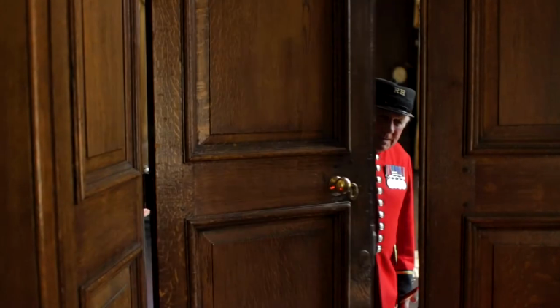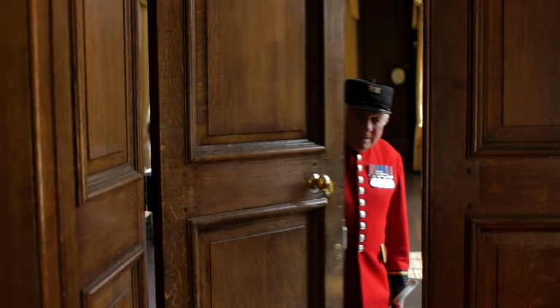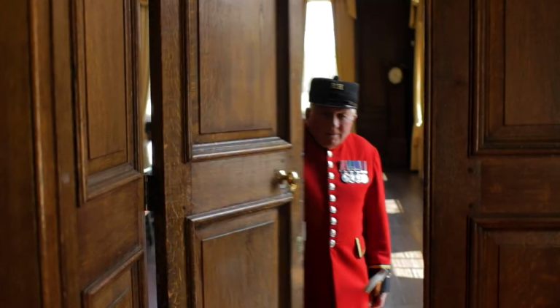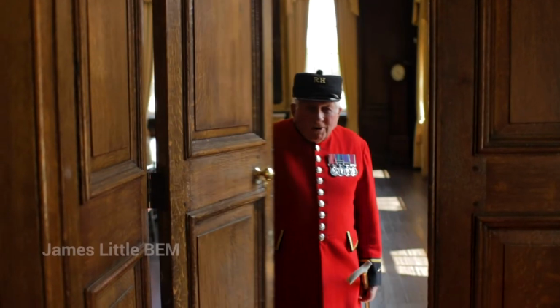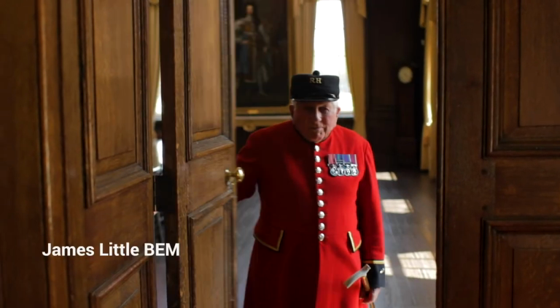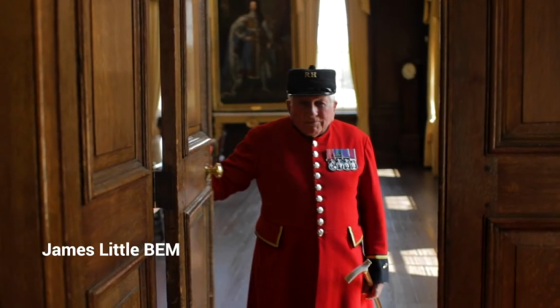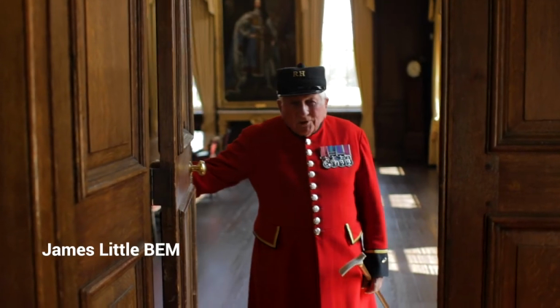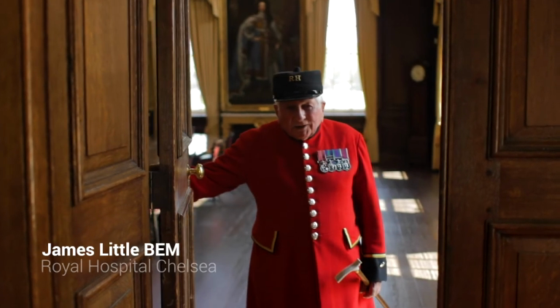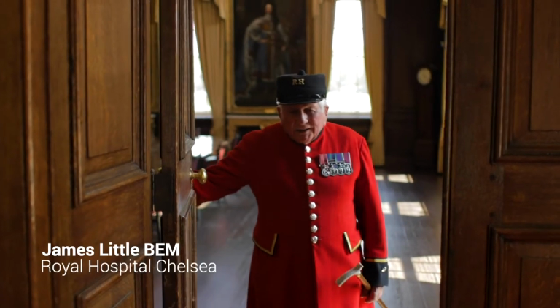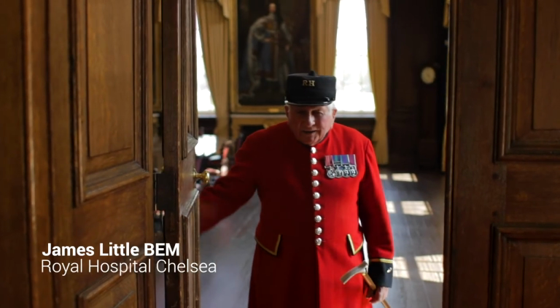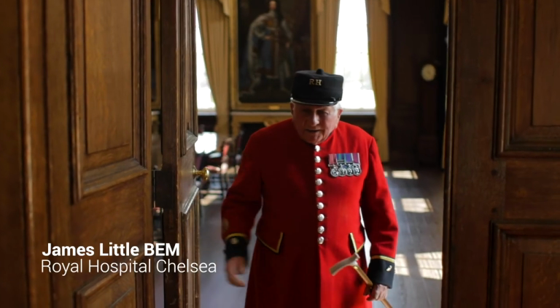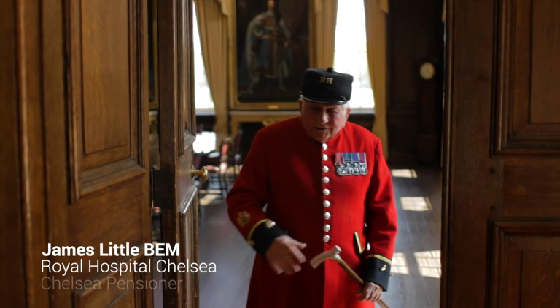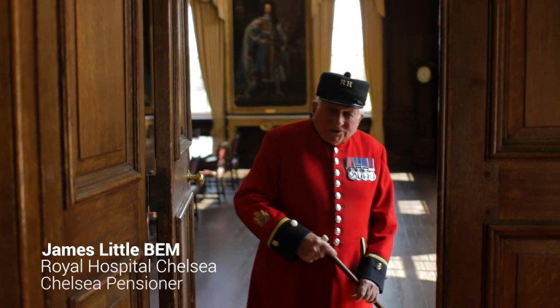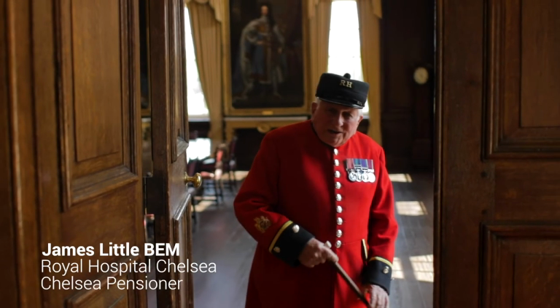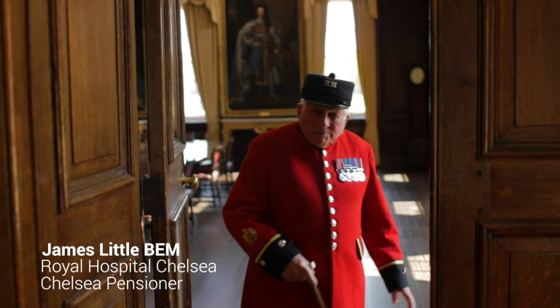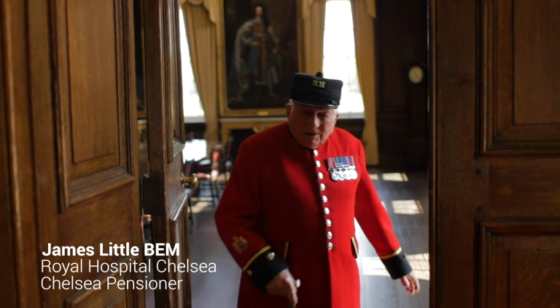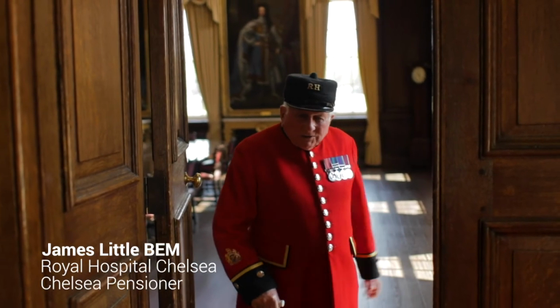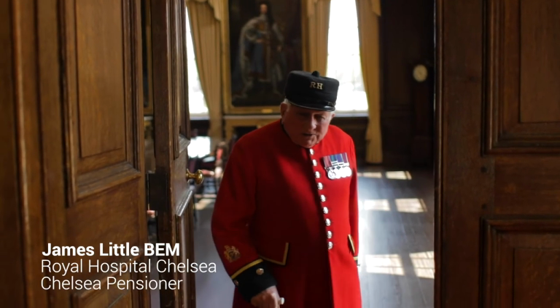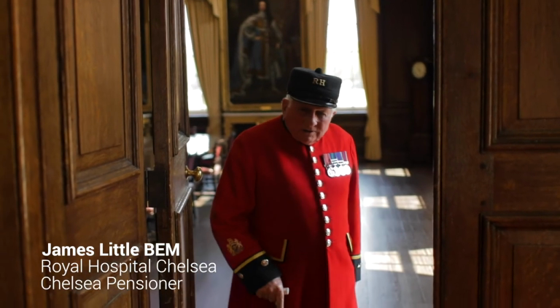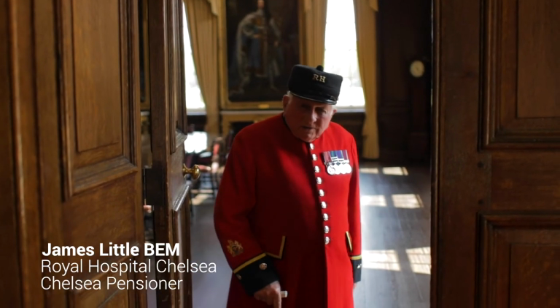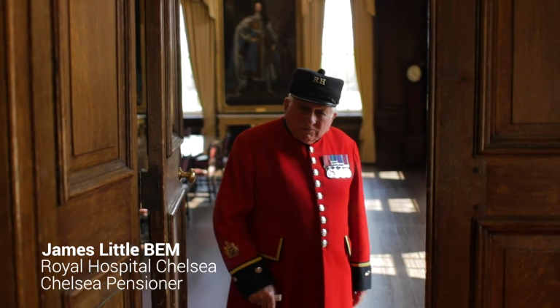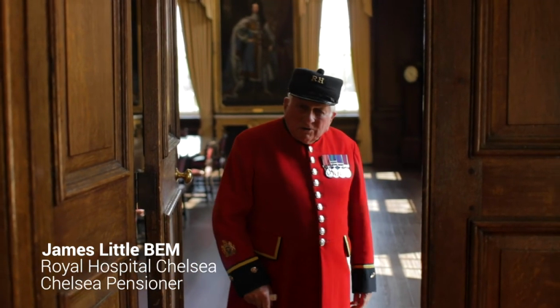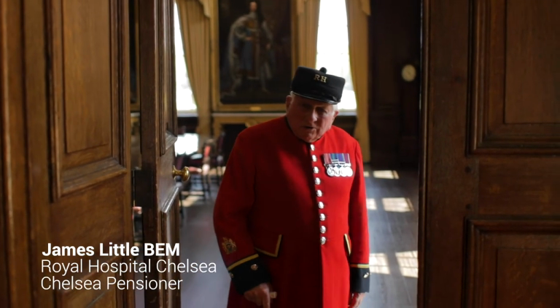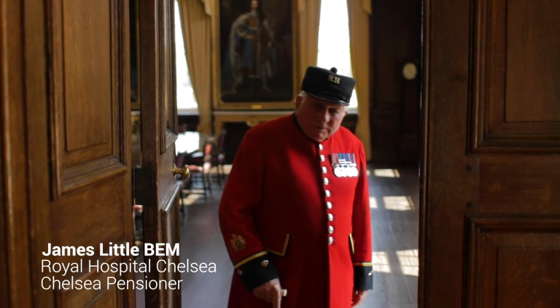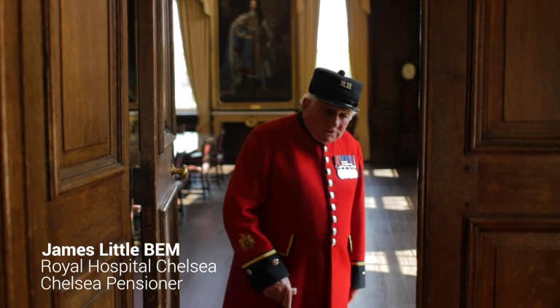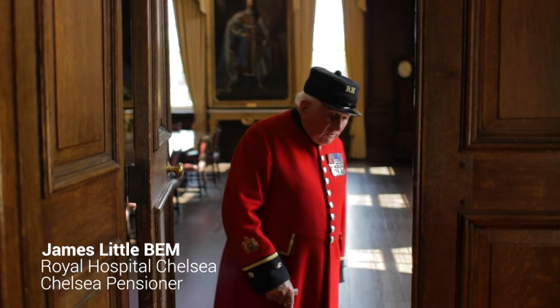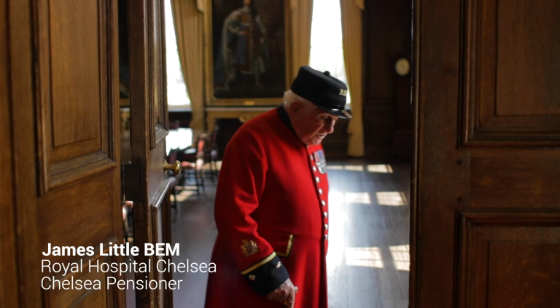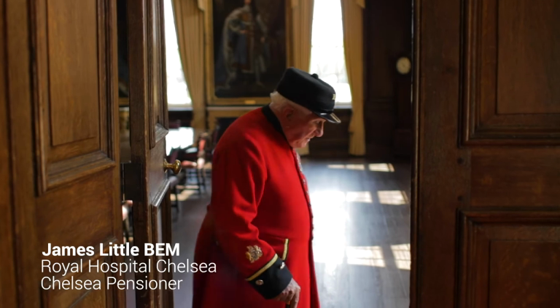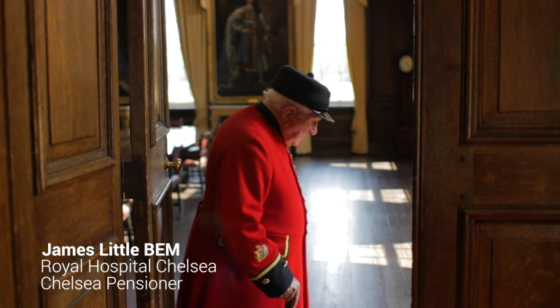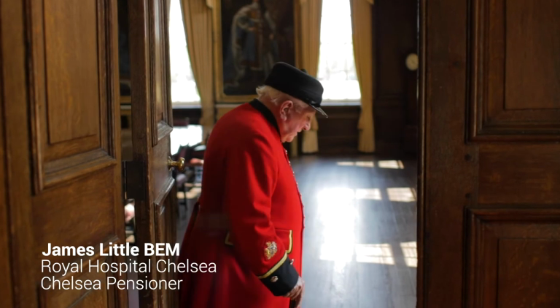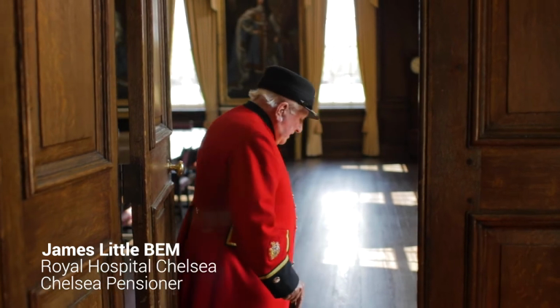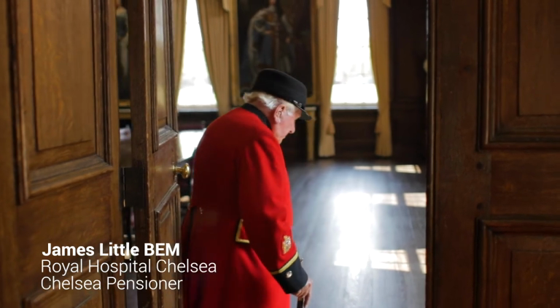Welcome everybody to the State Departments of the Royal Hospital Chelsea. Please enter.